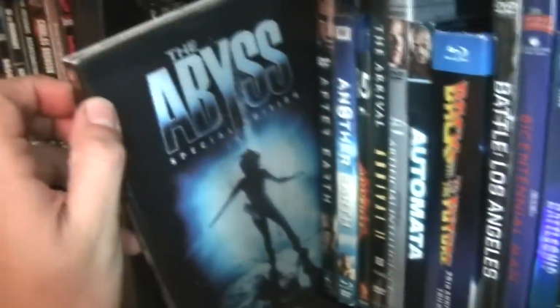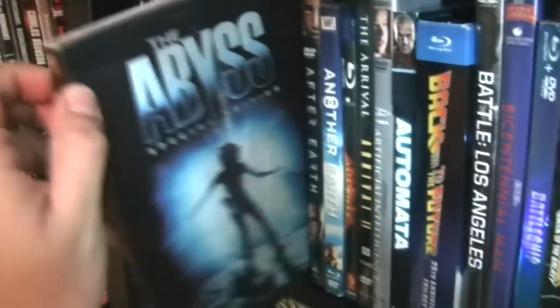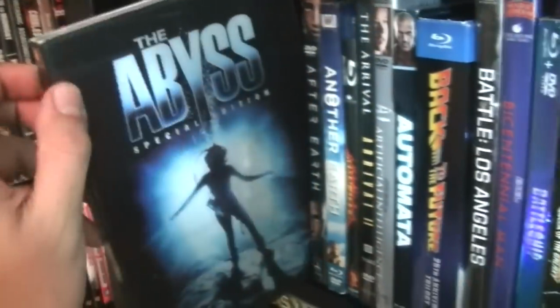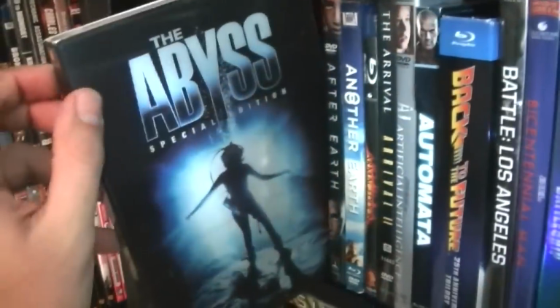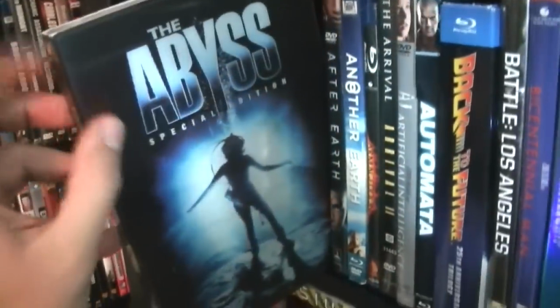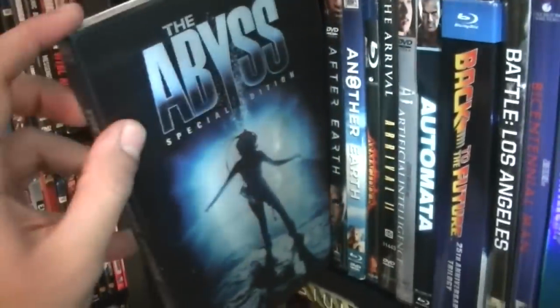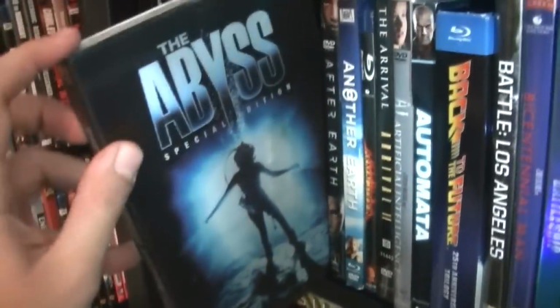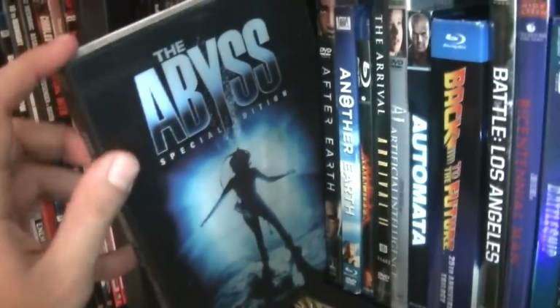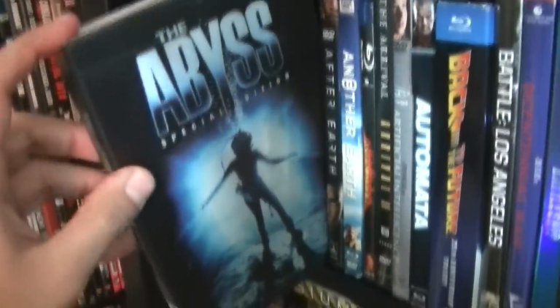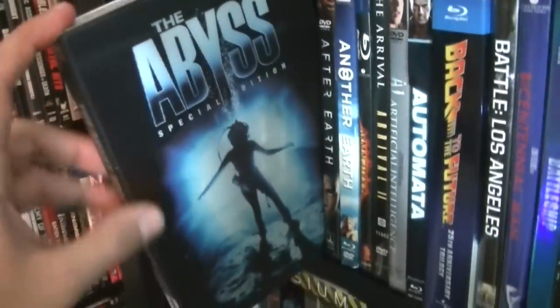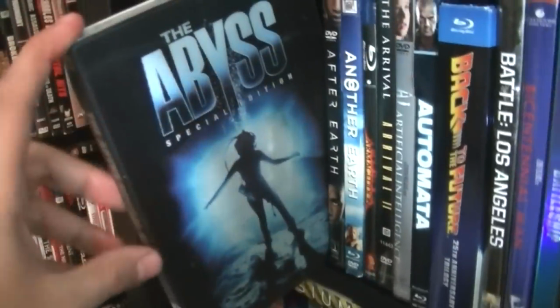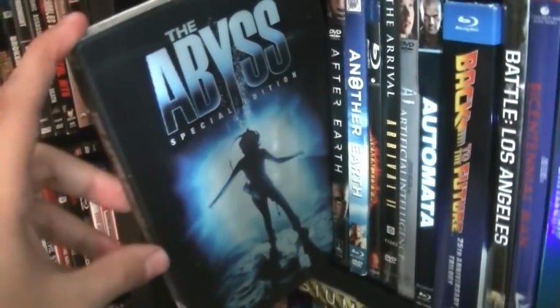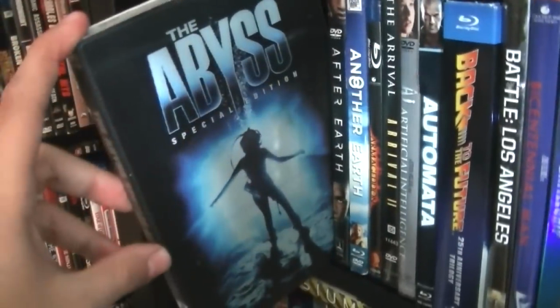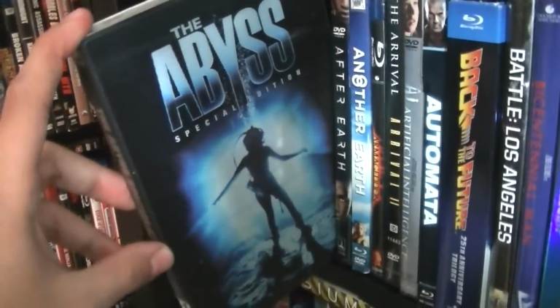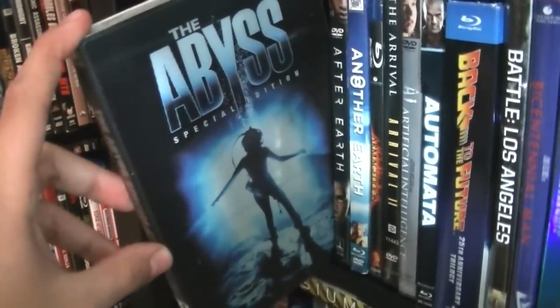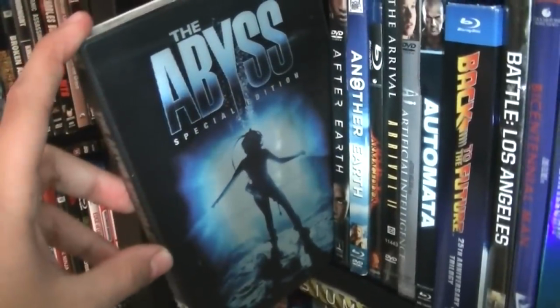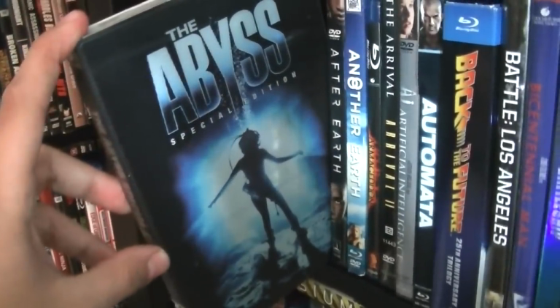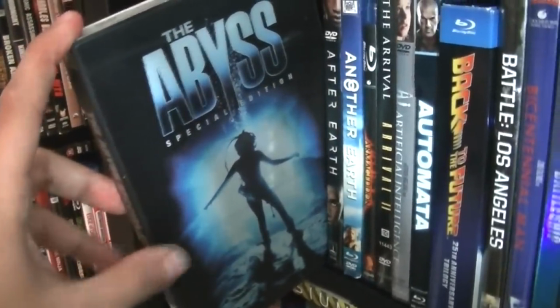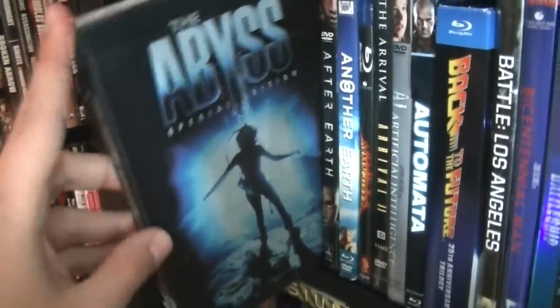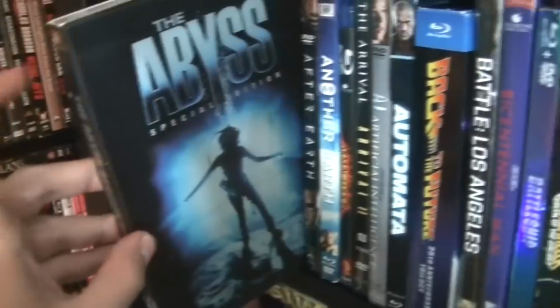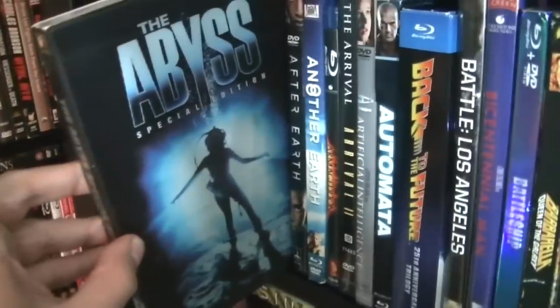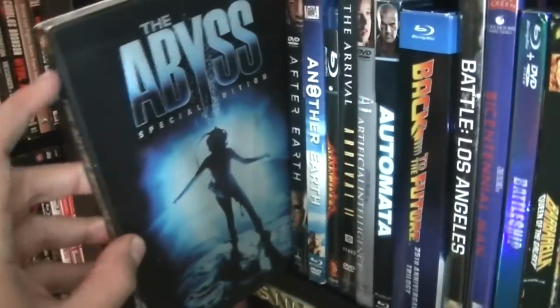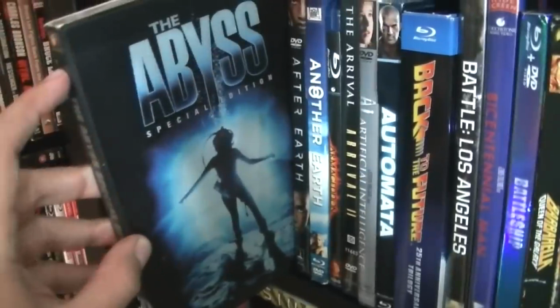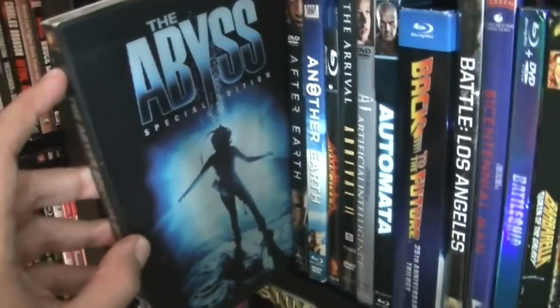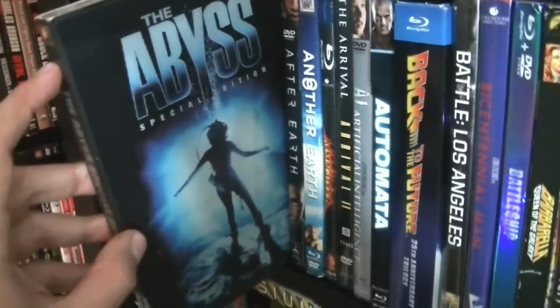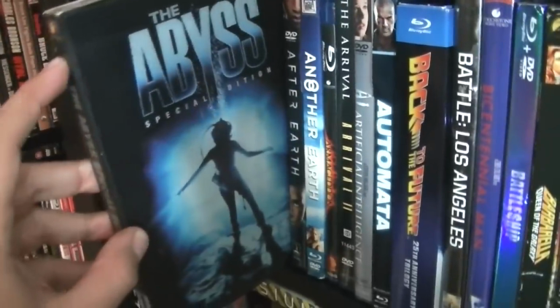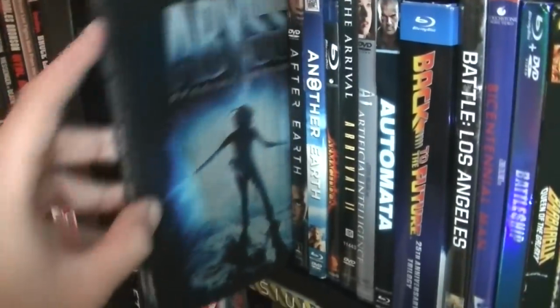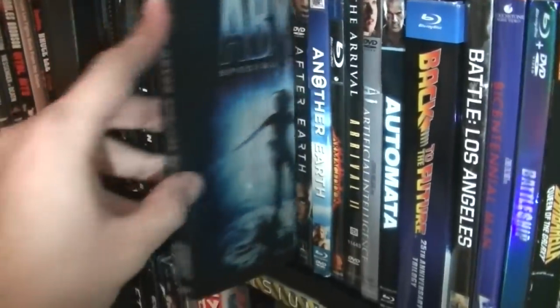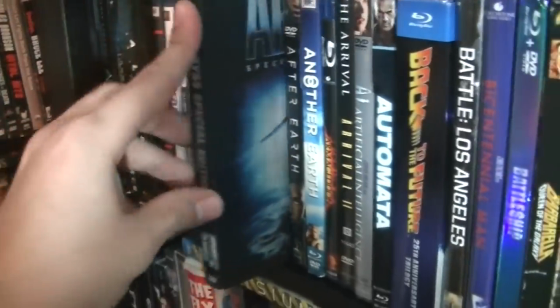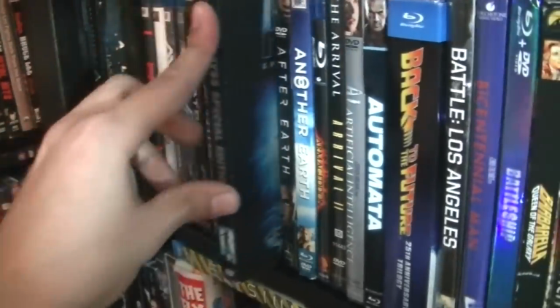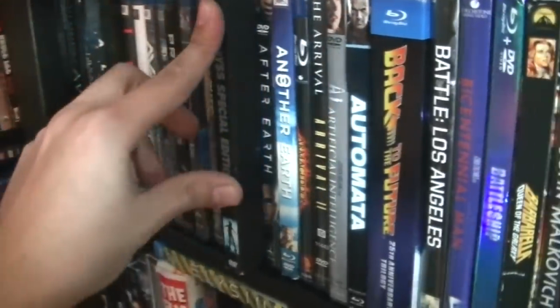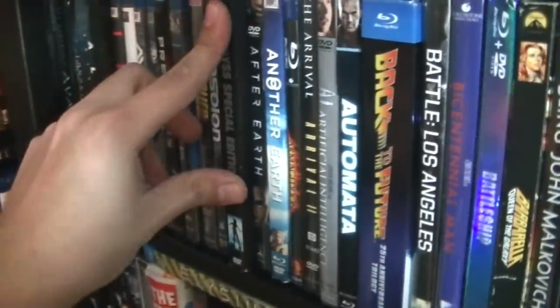The Abyss — to this day I still have not seen this movie. I heard it's really good. It's a James Cameron movie.